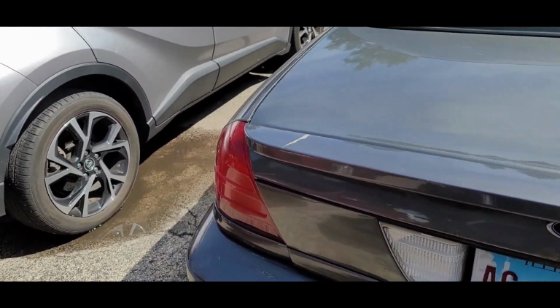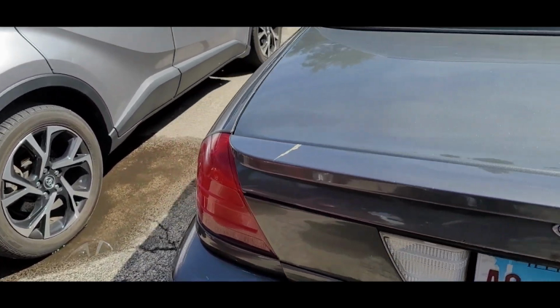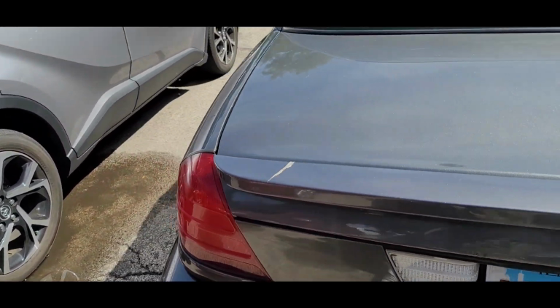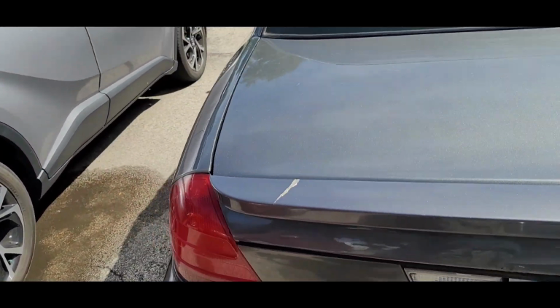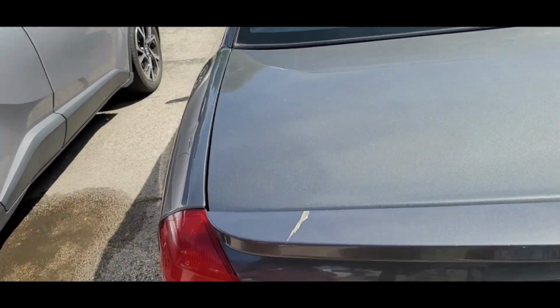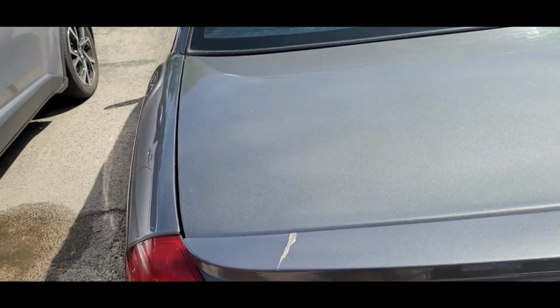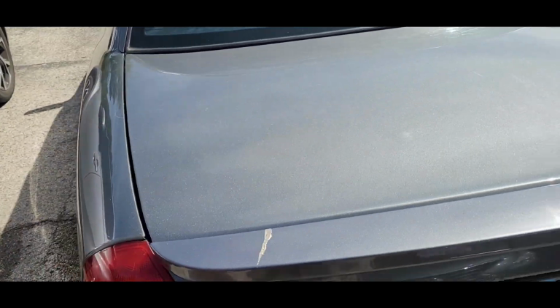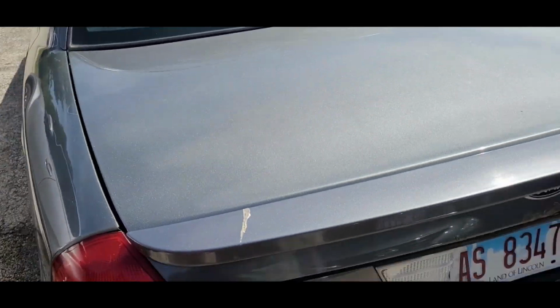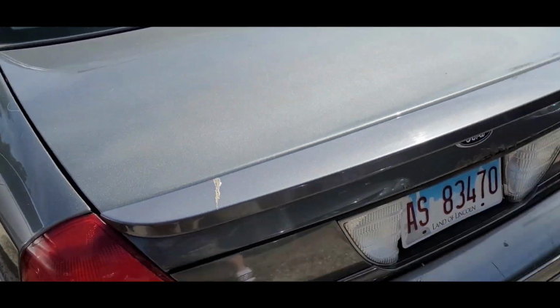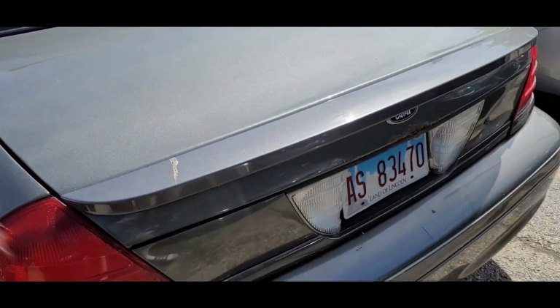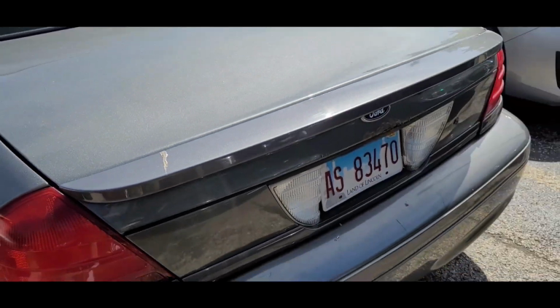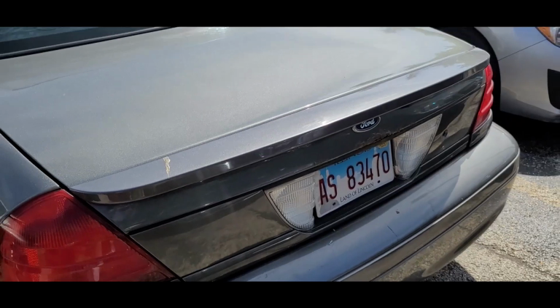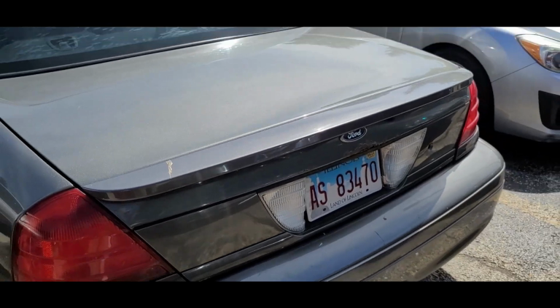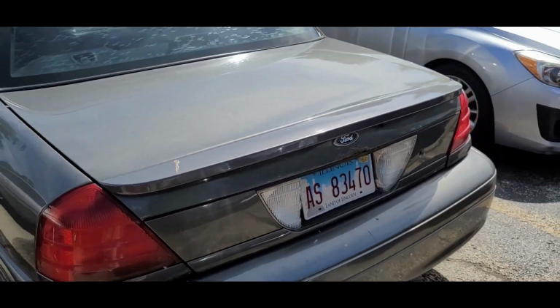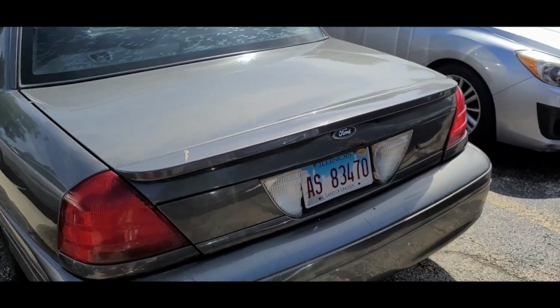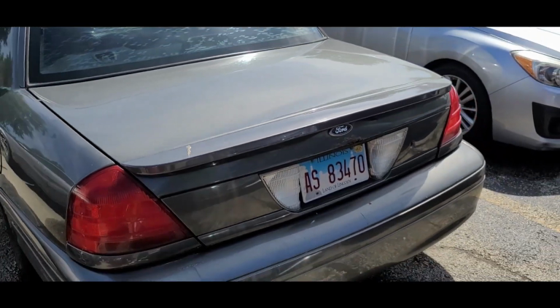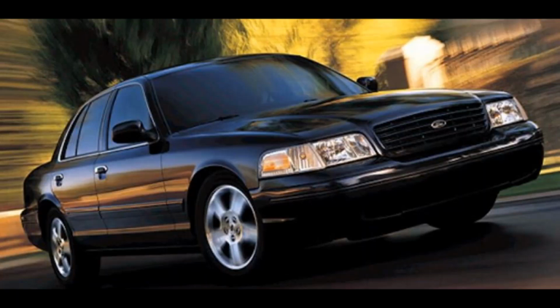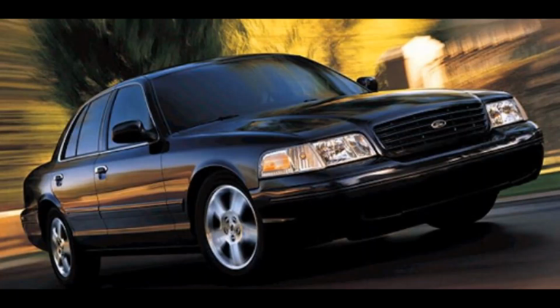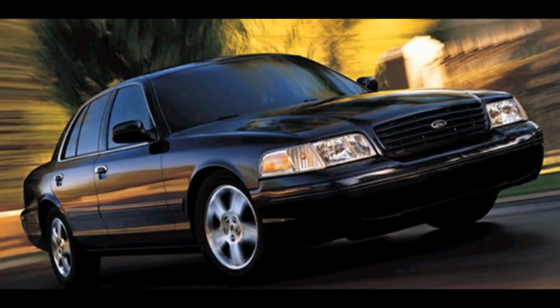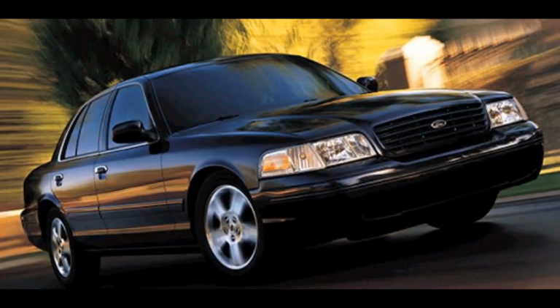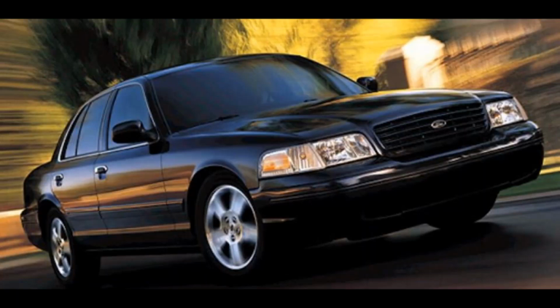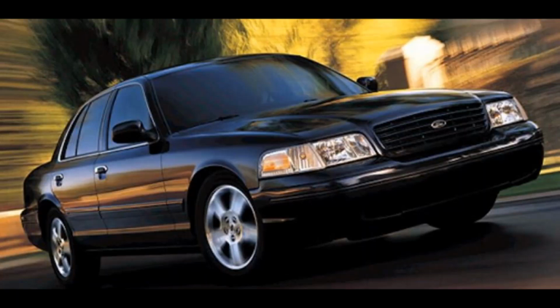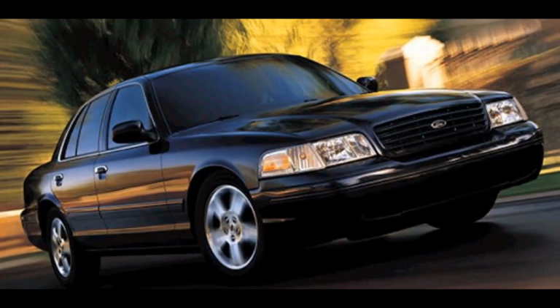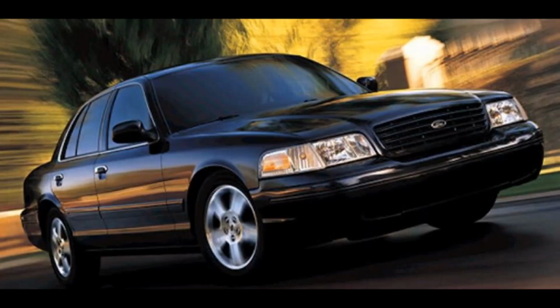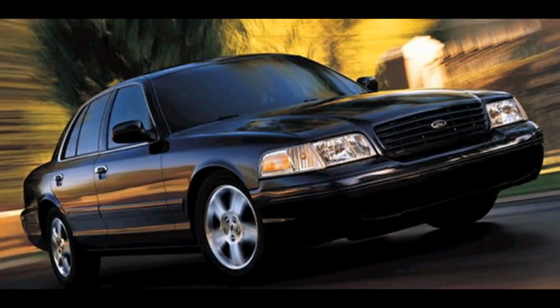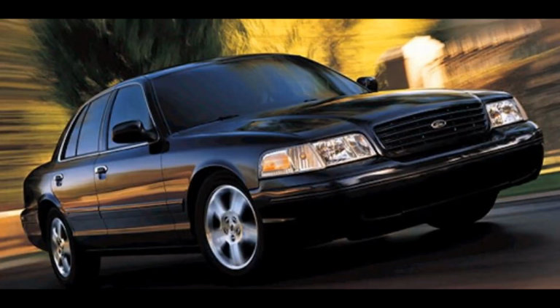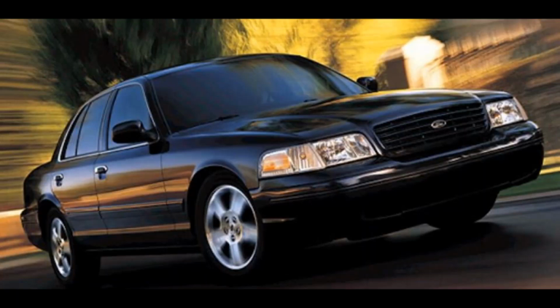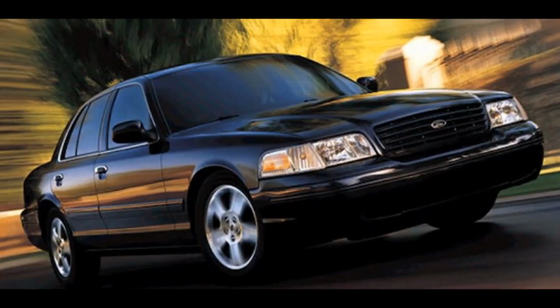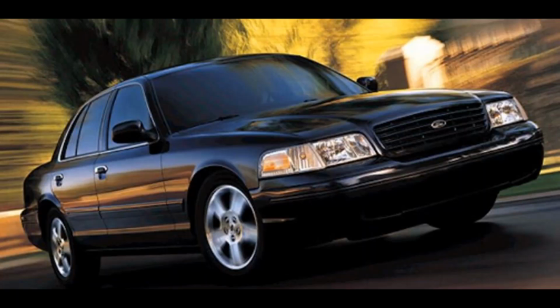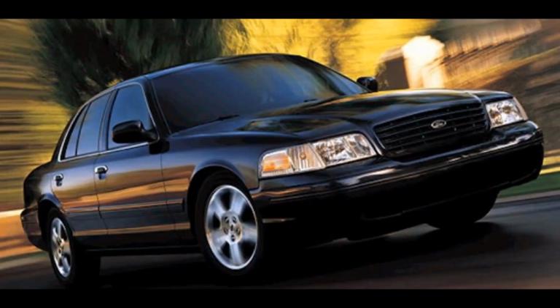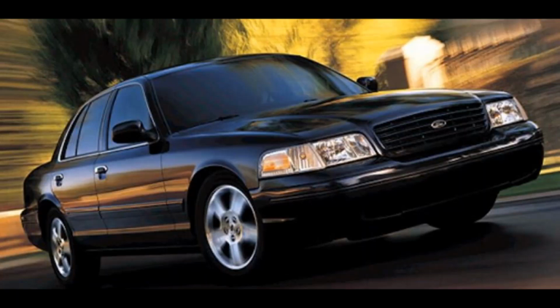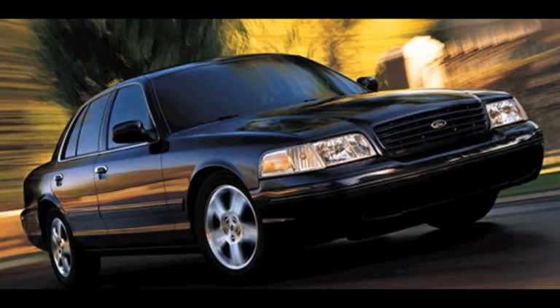It's got a spoiler, so maybe it is an LX, or maybe it's one of those weird ones like the Sport Edition.